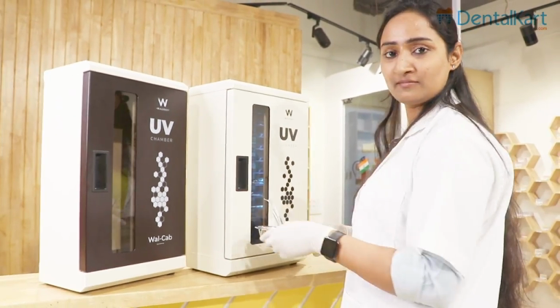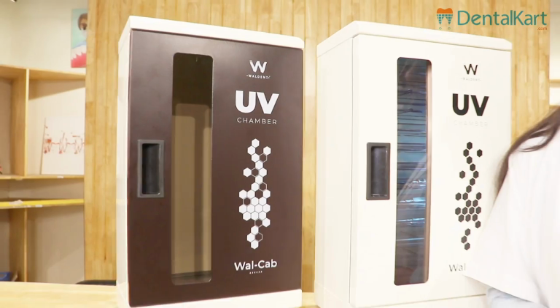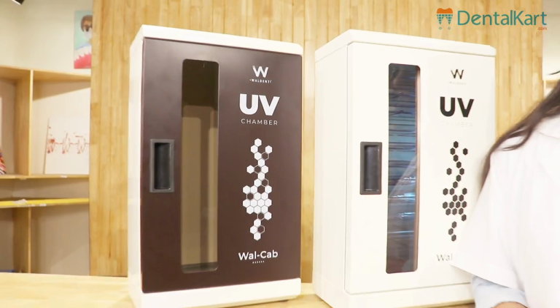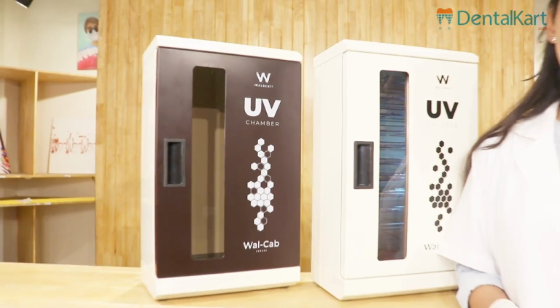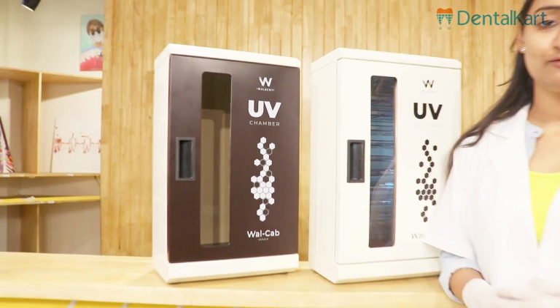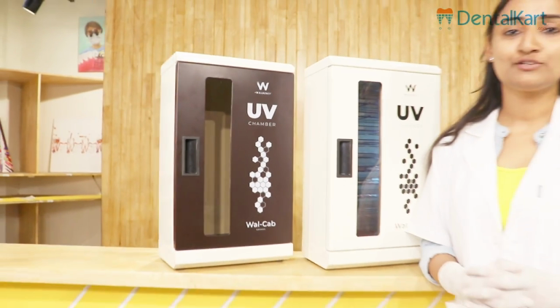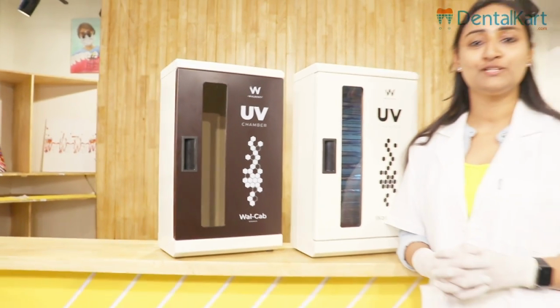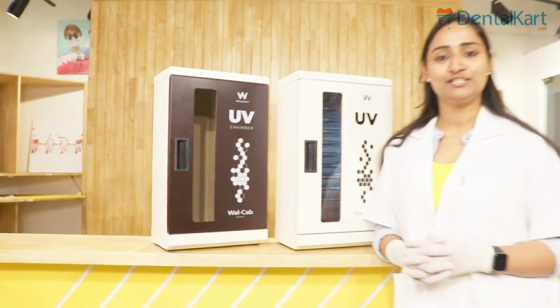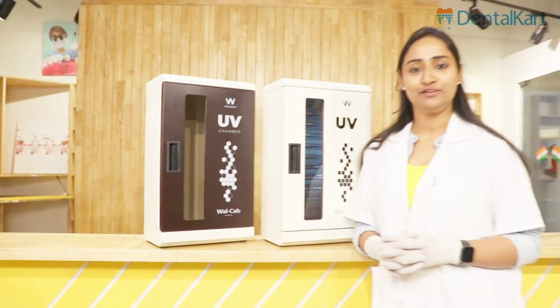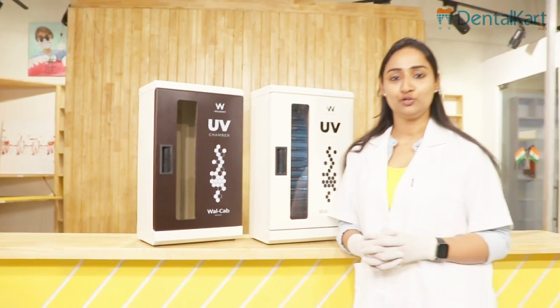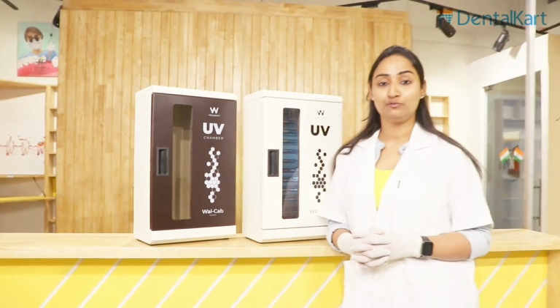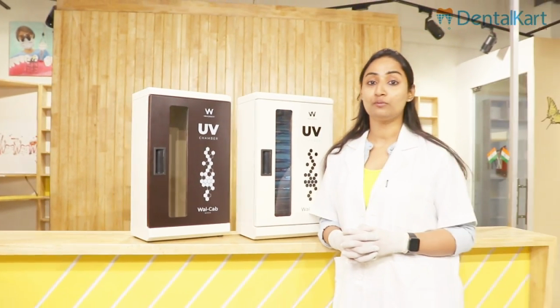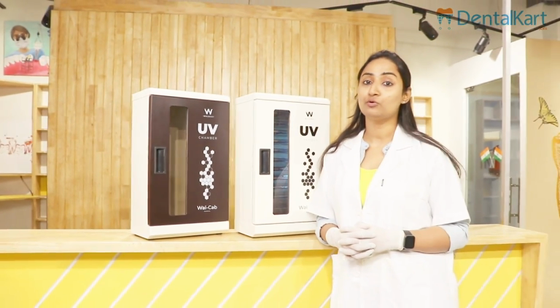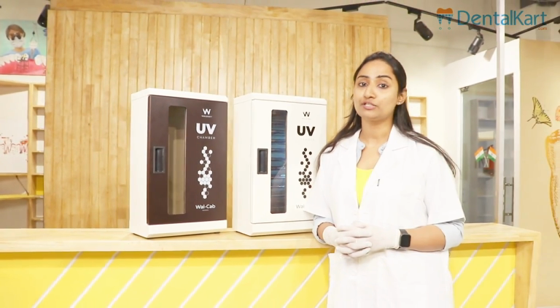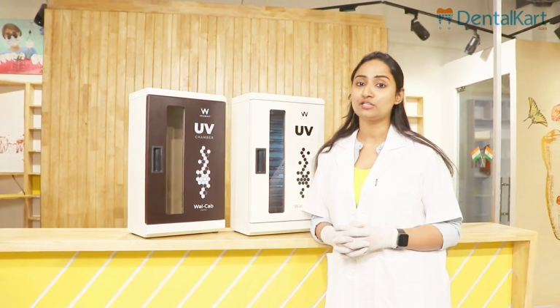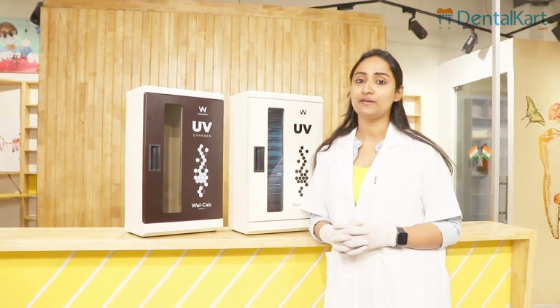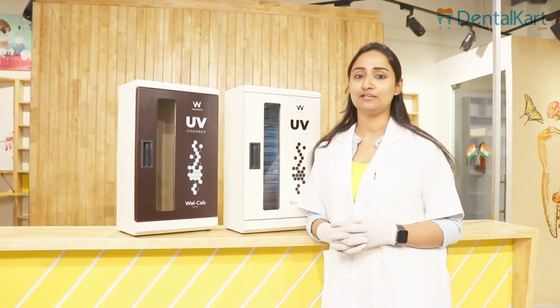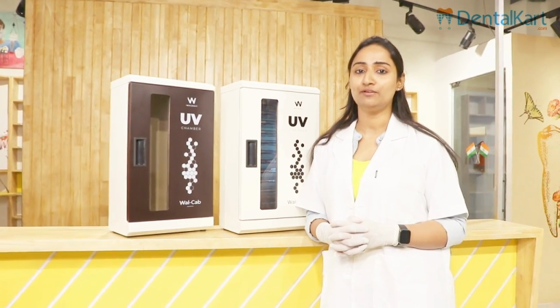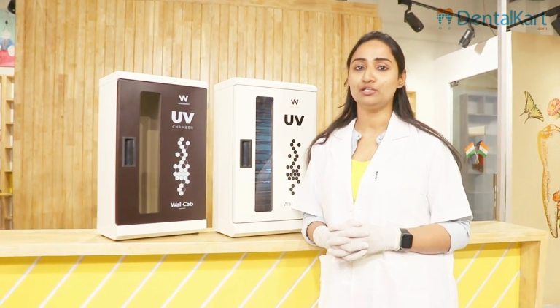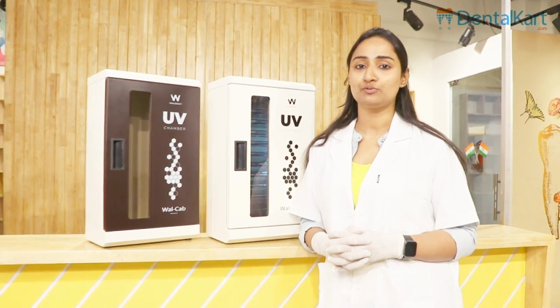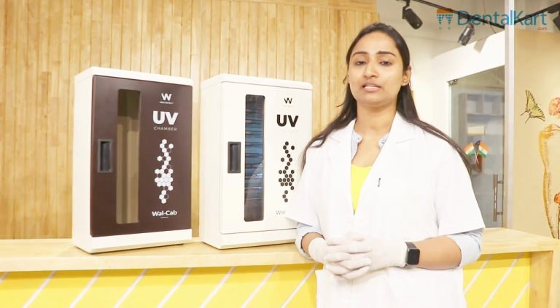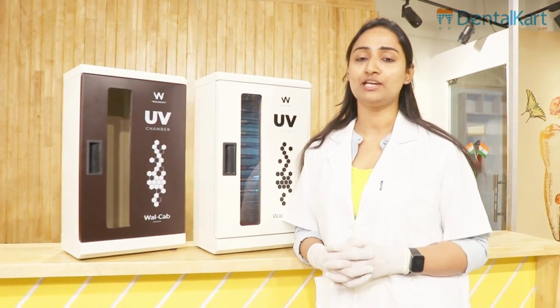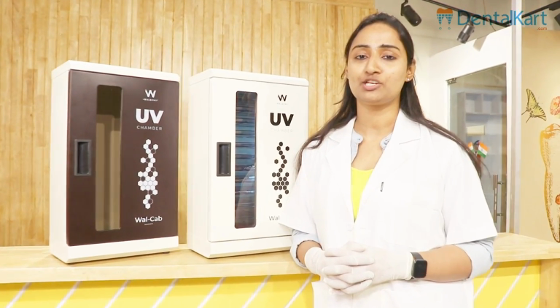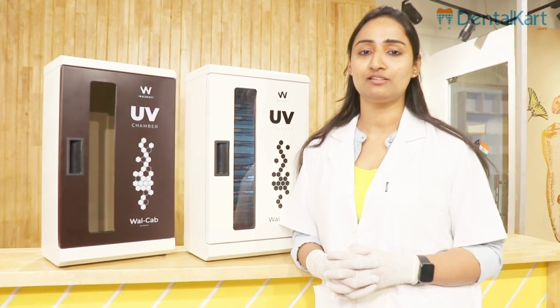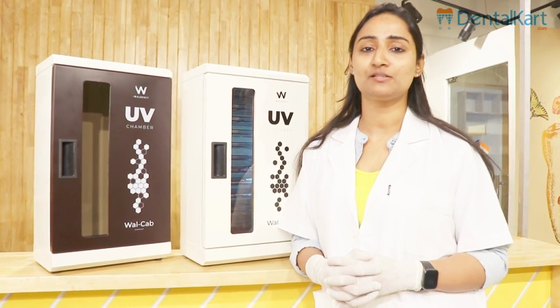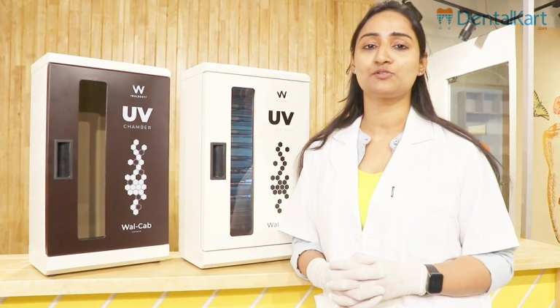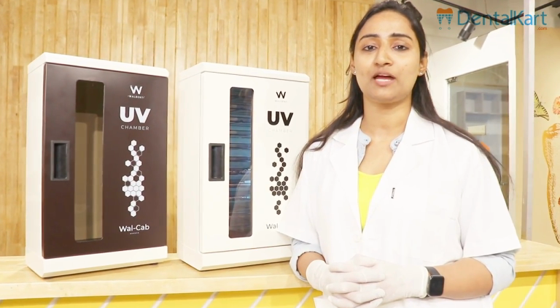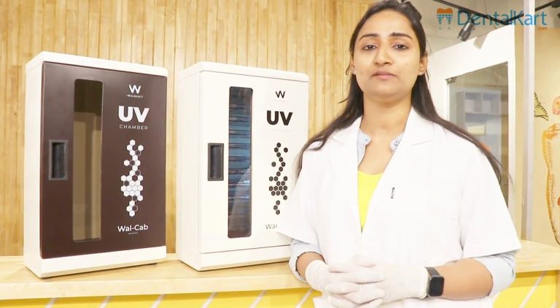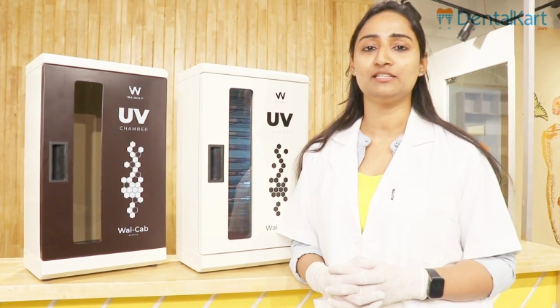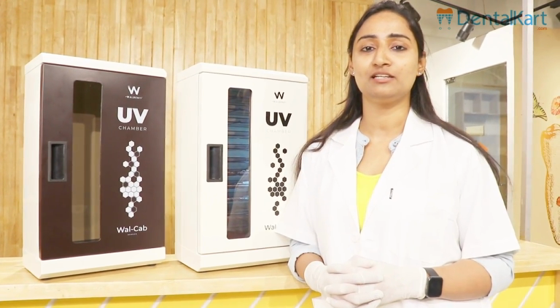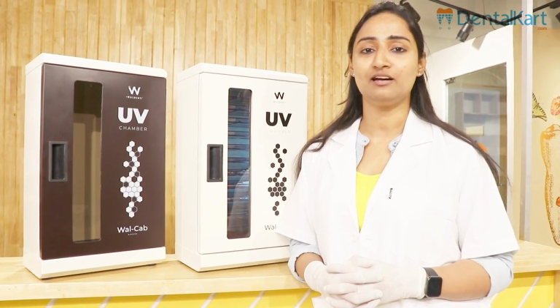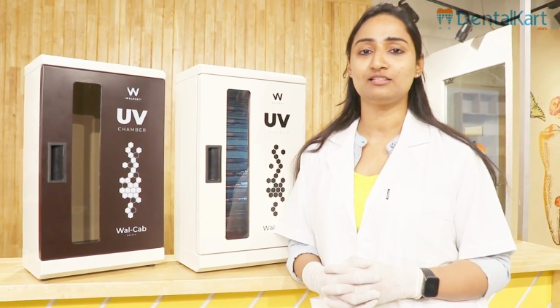That's all for today's video. For more such amazing videos, like, share and subscribe to Dental Cut.